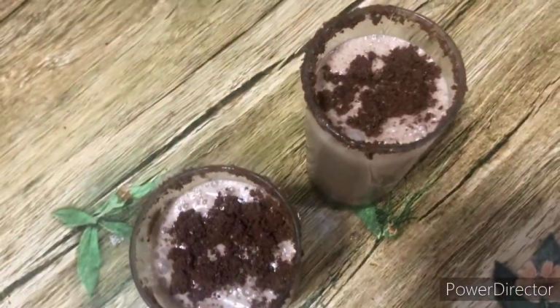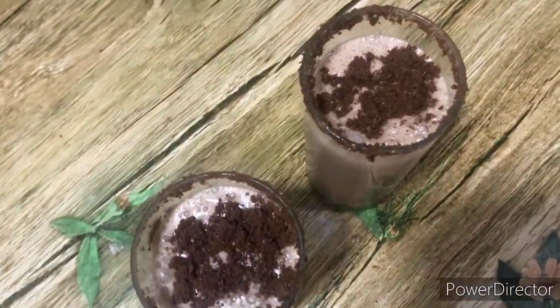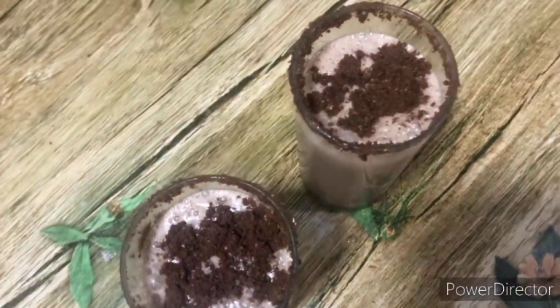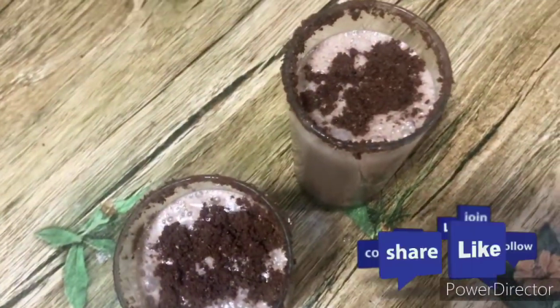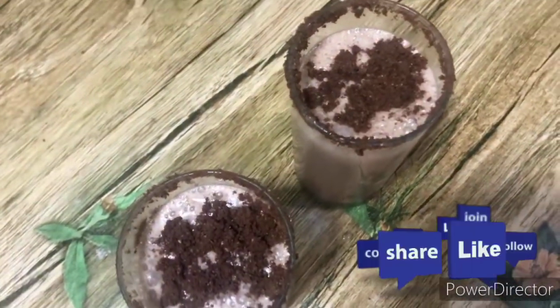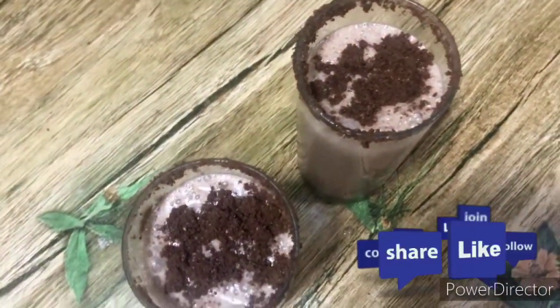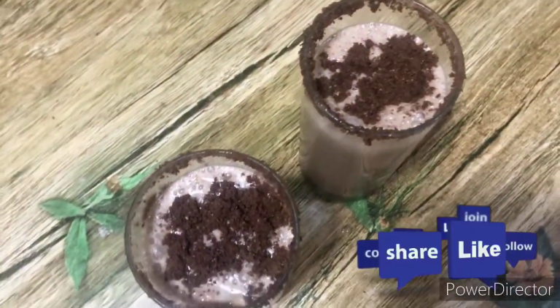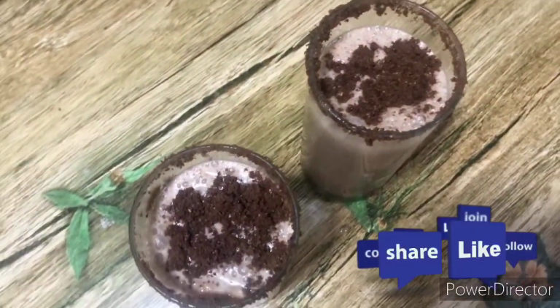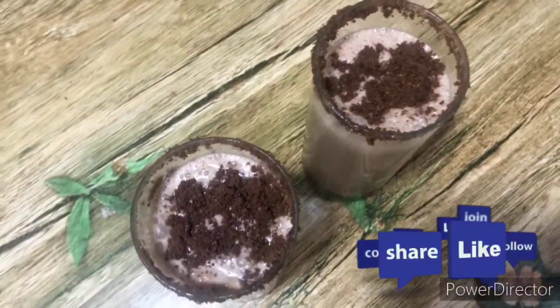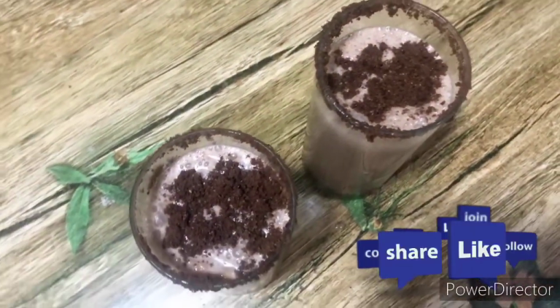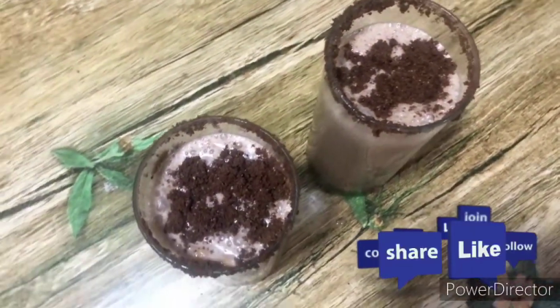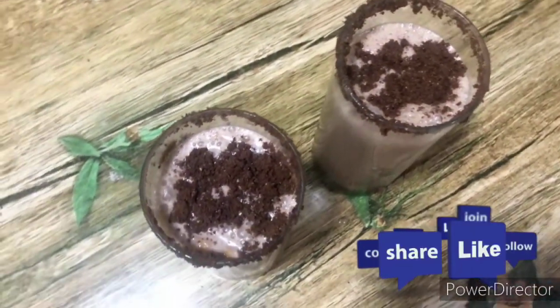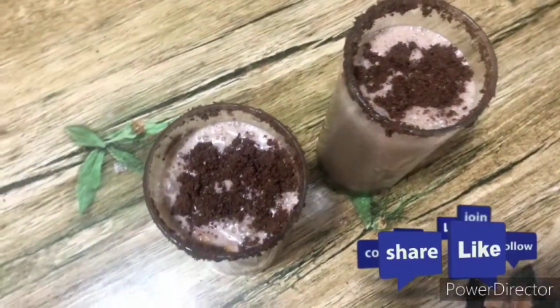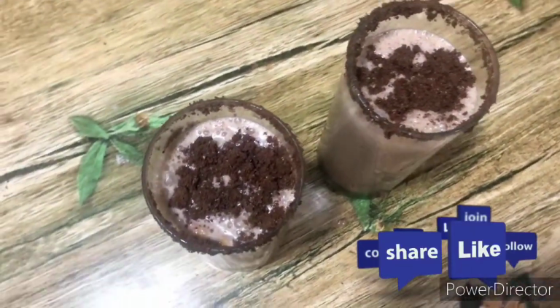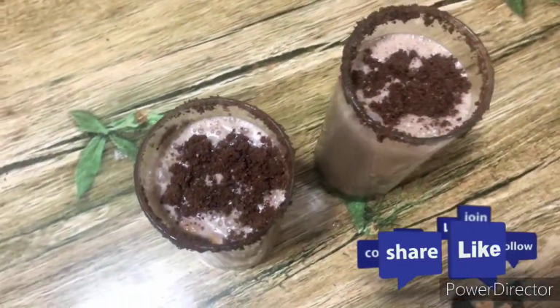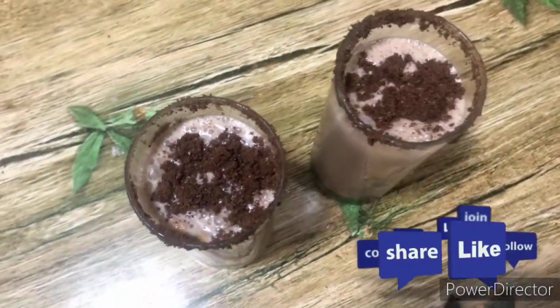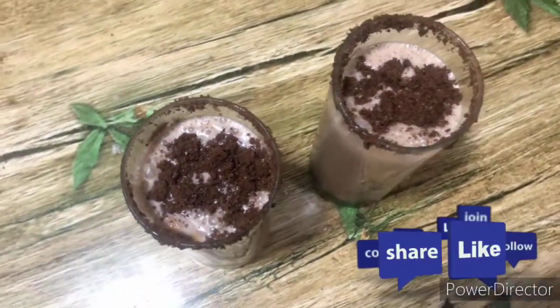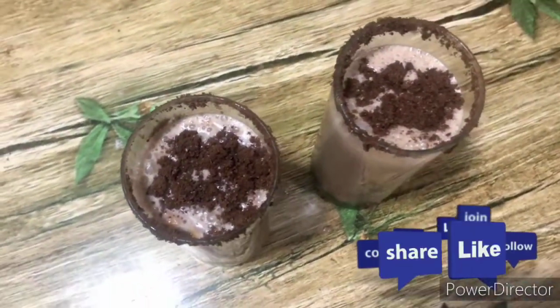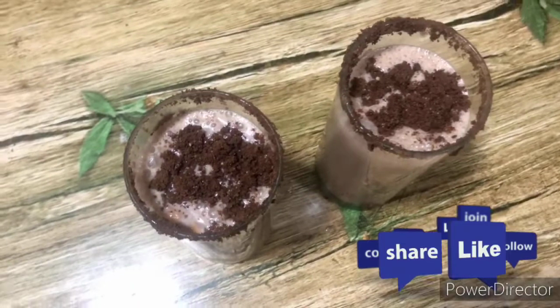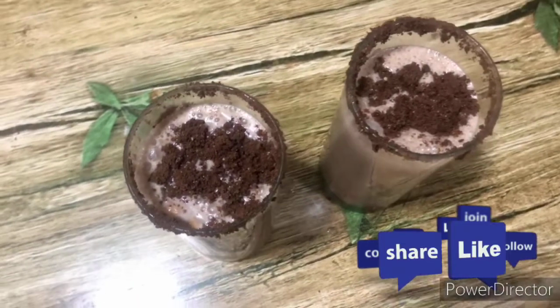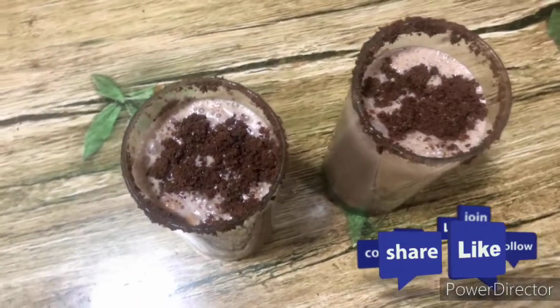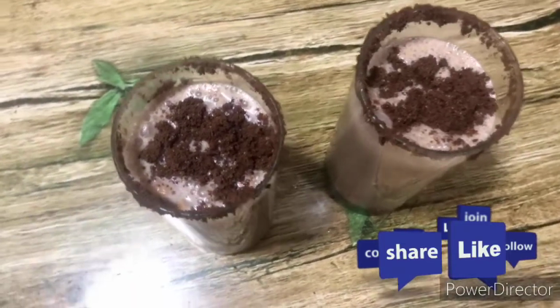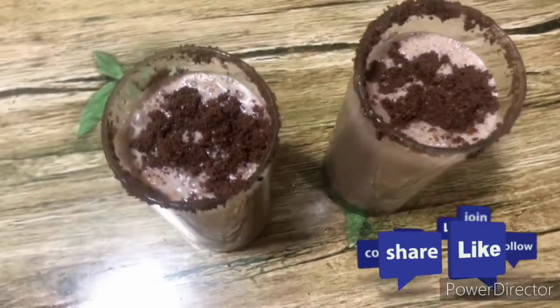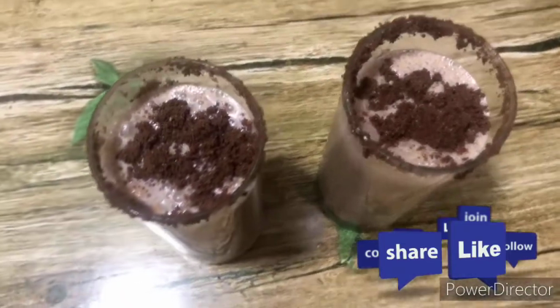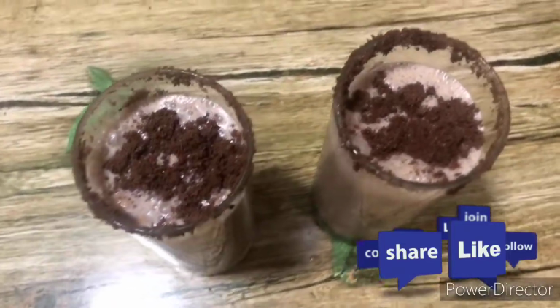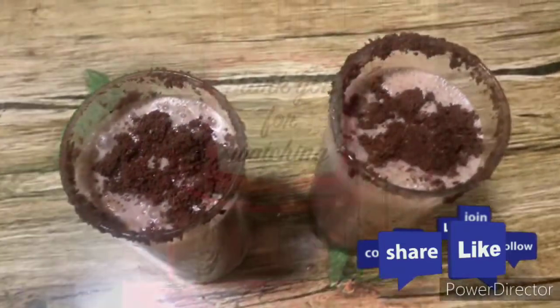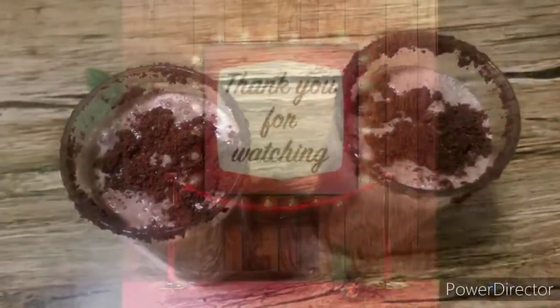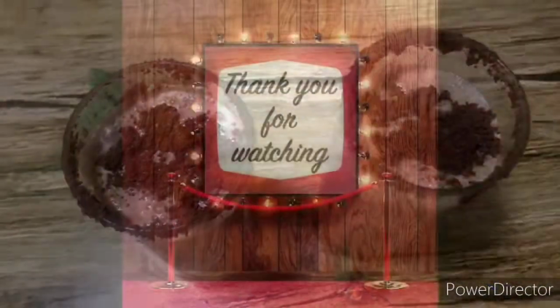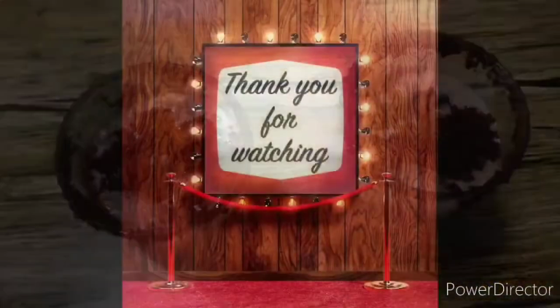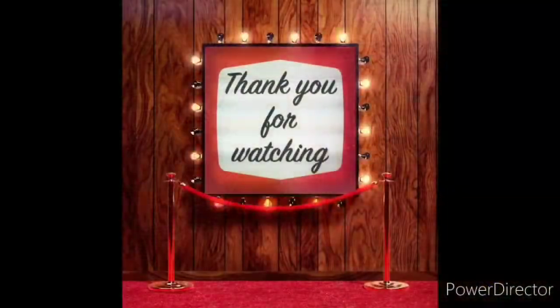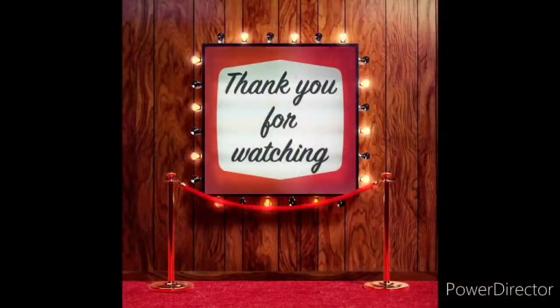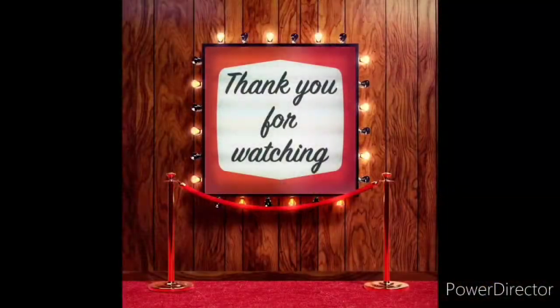Mix it with biscuits like that. We'll set the milkshake in the blender. Subscribe and like and click on the bell.